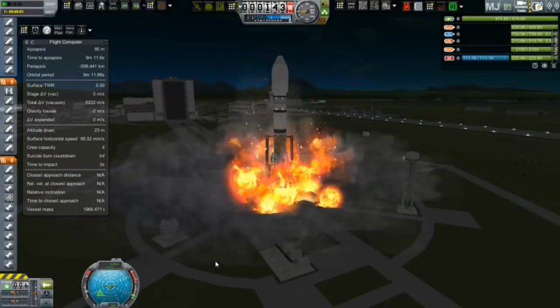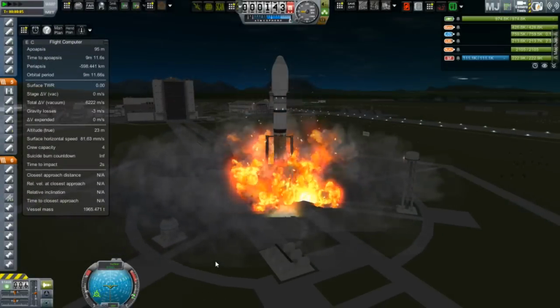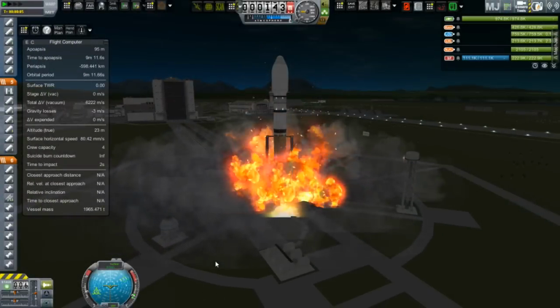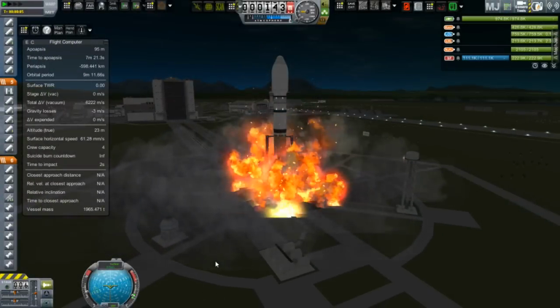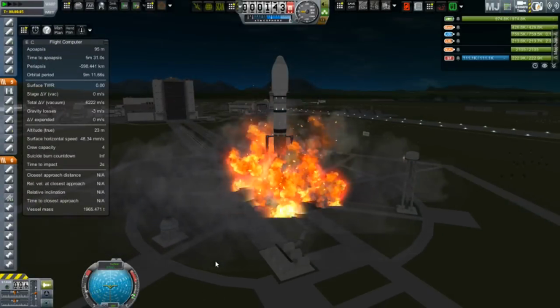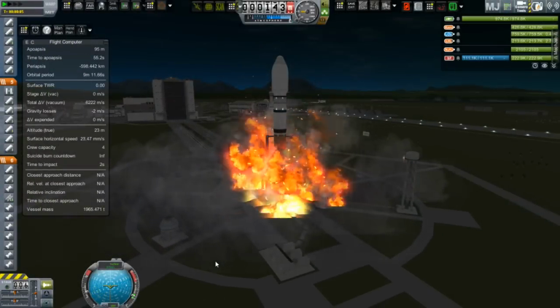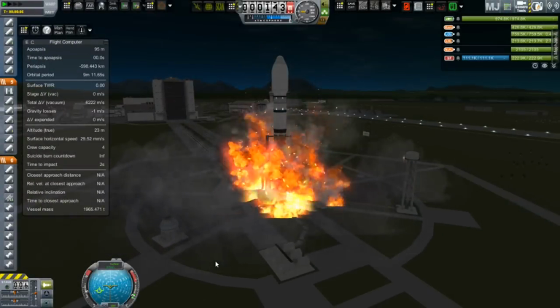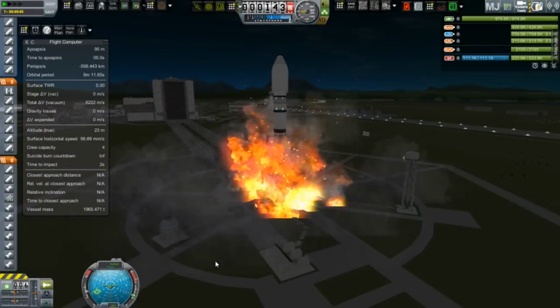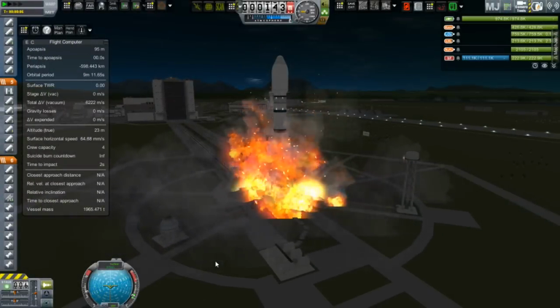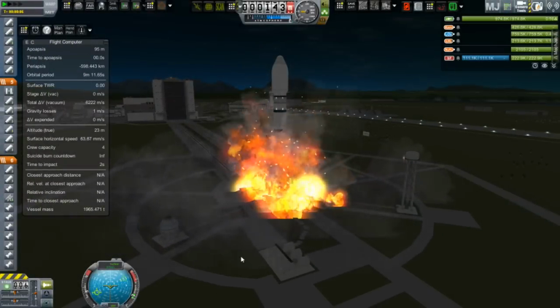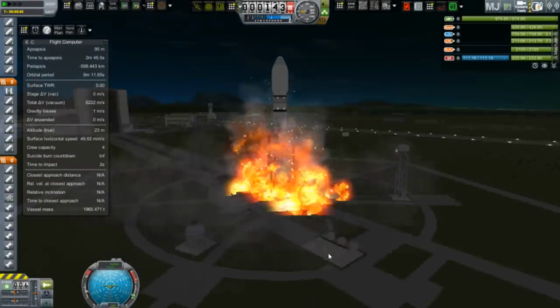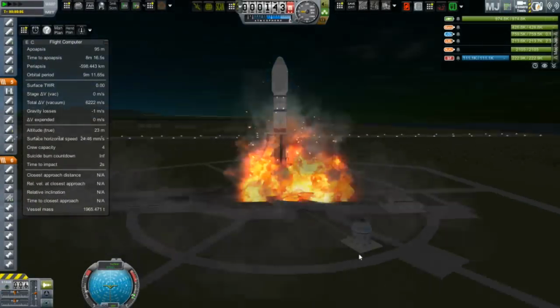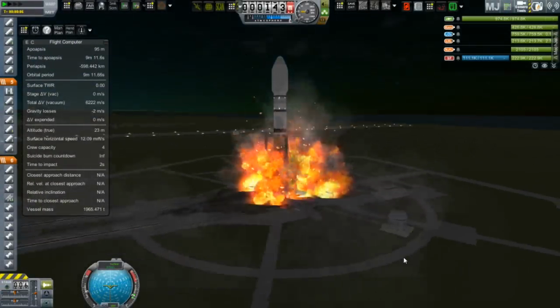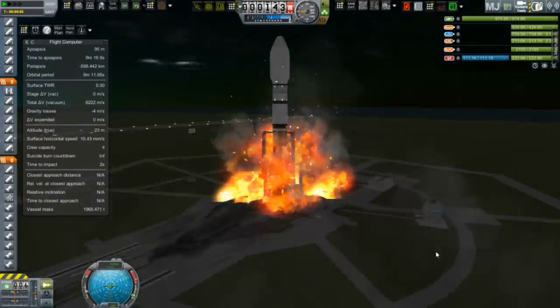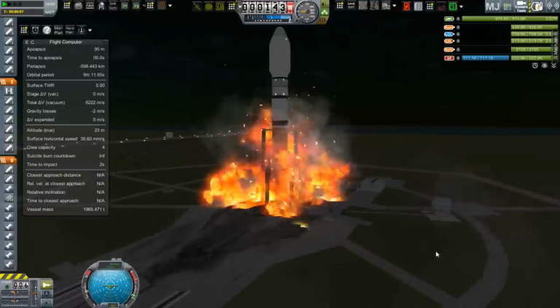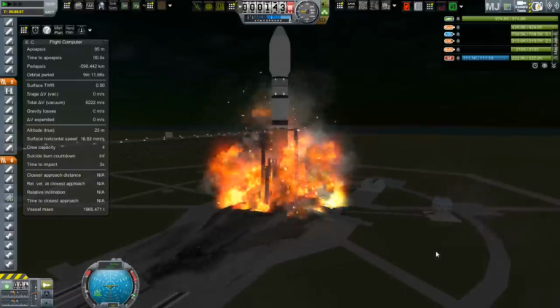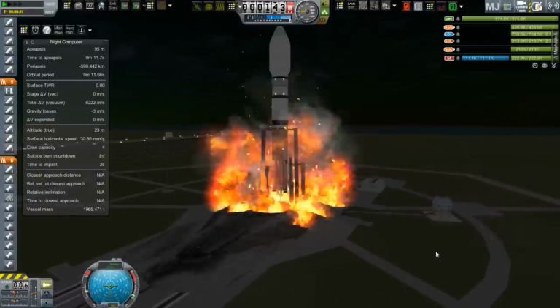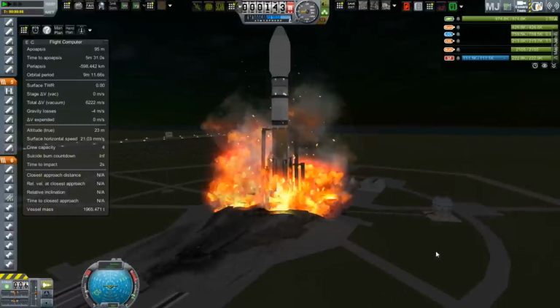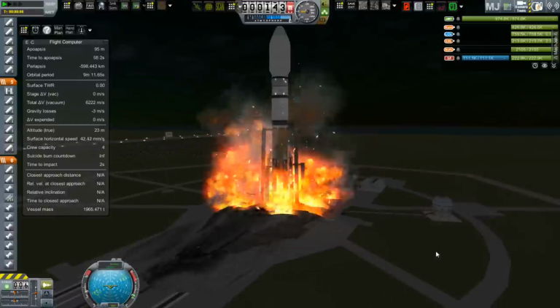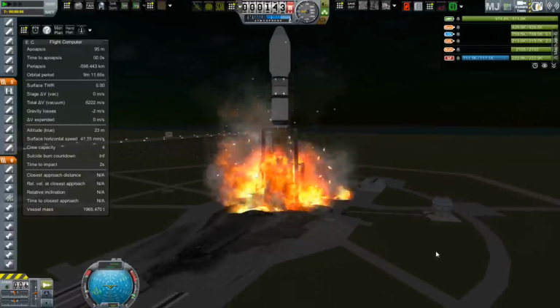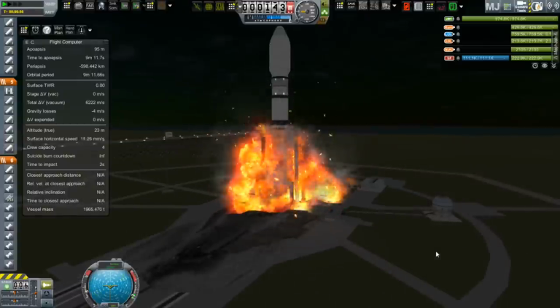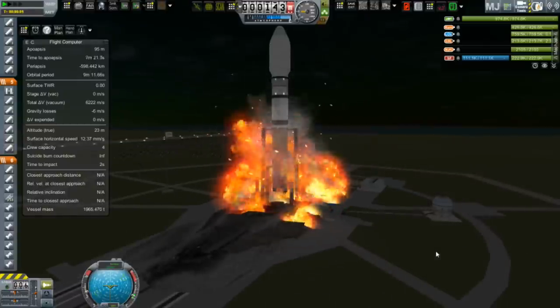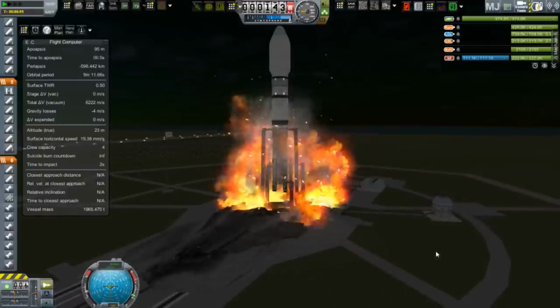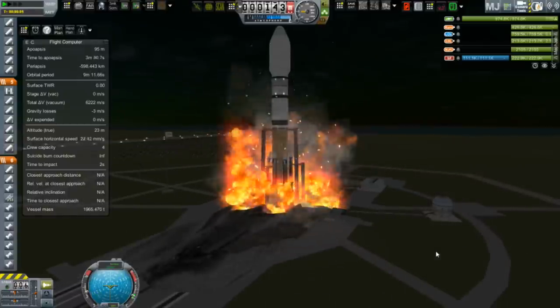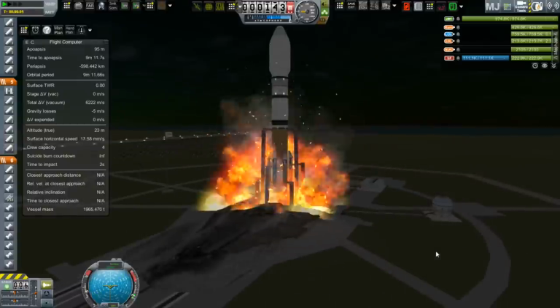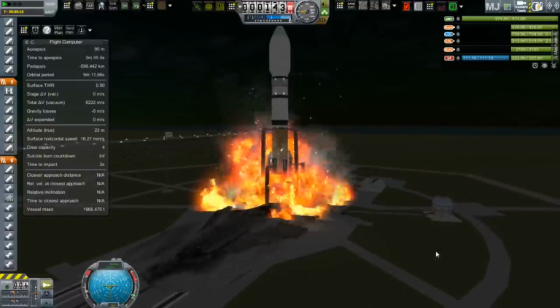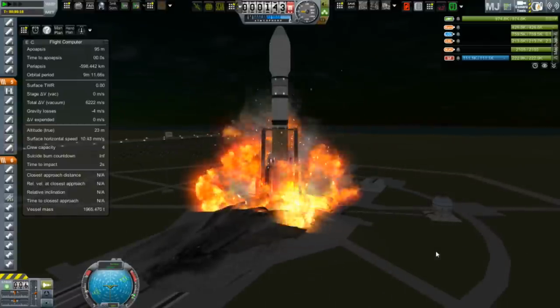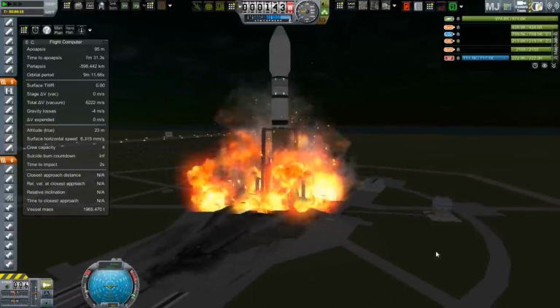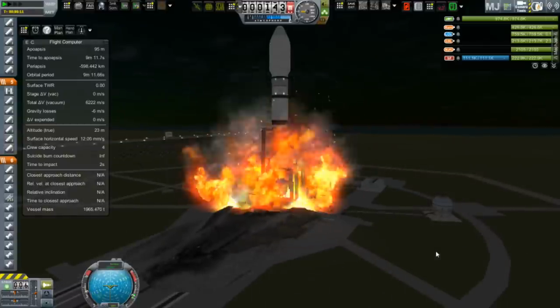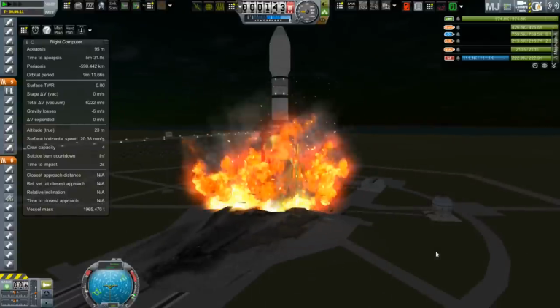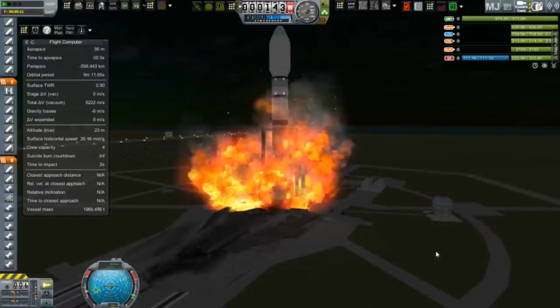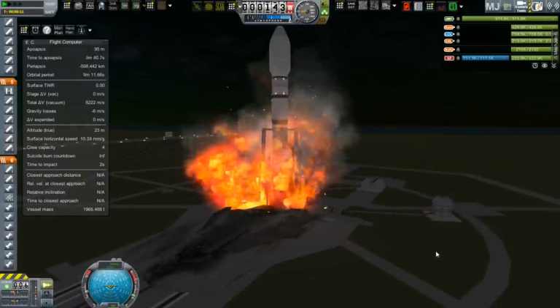Greetings, Kerbinauts! This is the Skripple Space Program, I'm Bob Fitch, and this is episode number 43 of Project Odyssey.